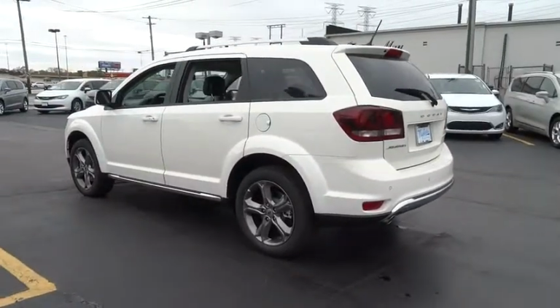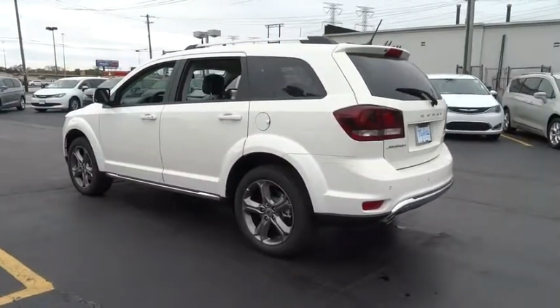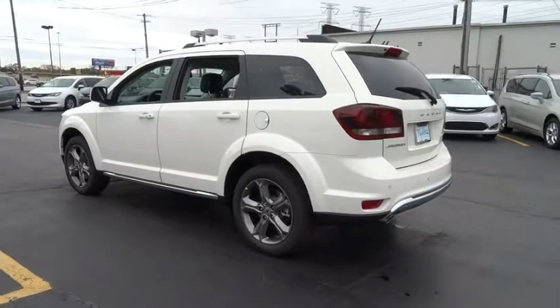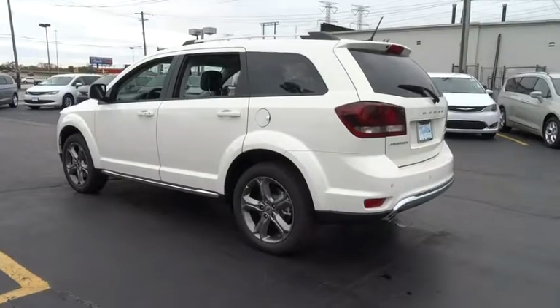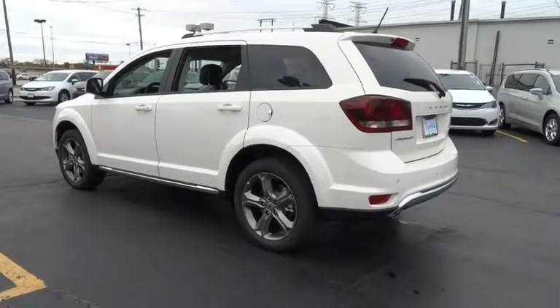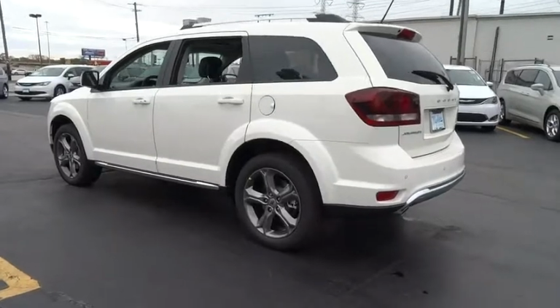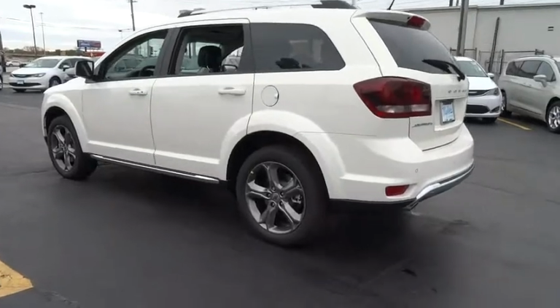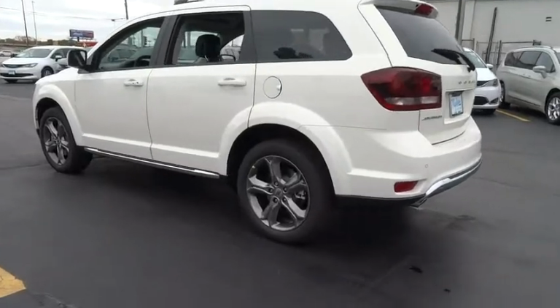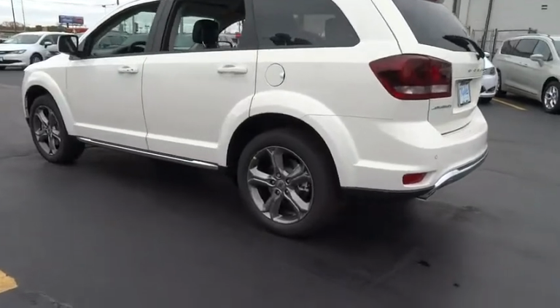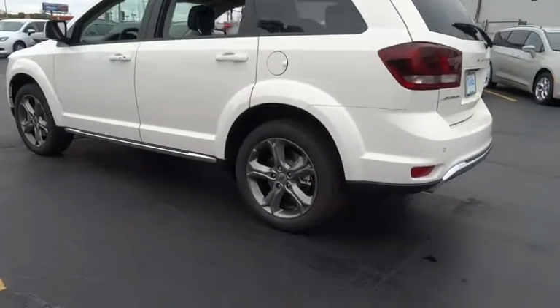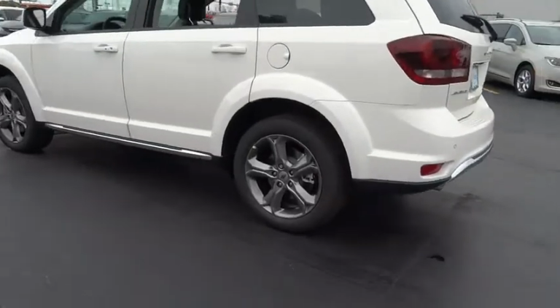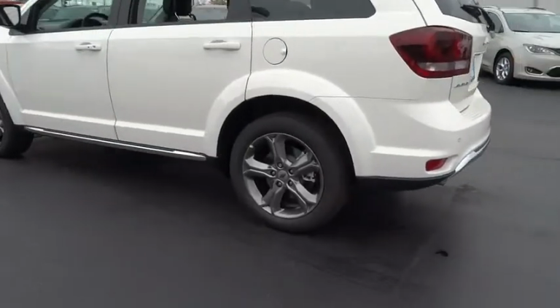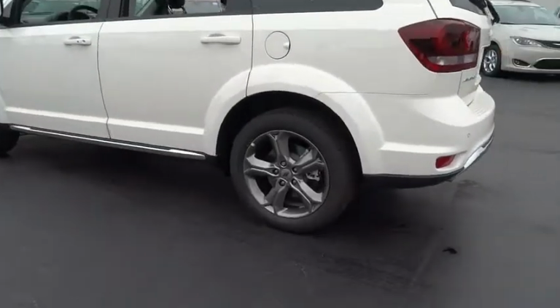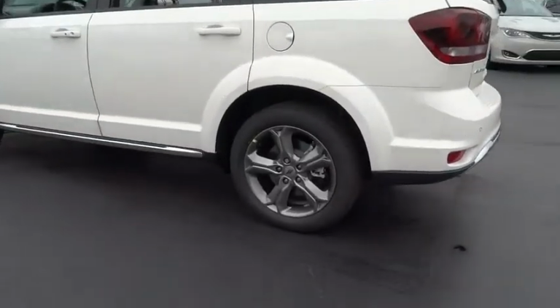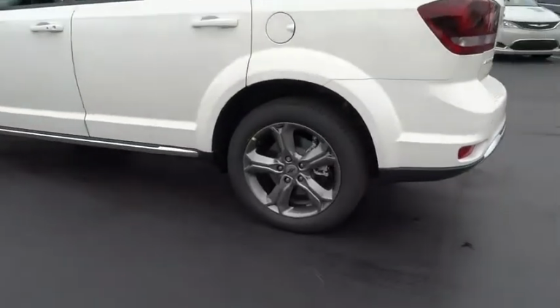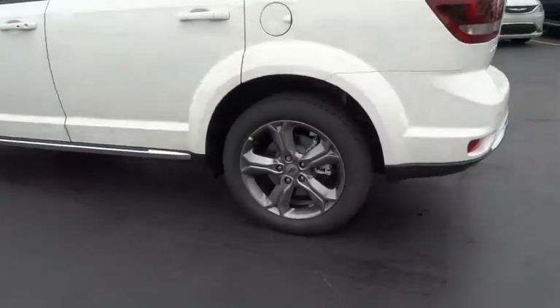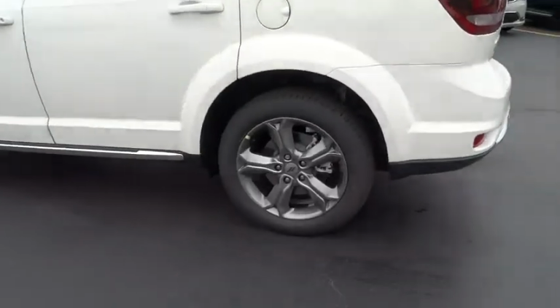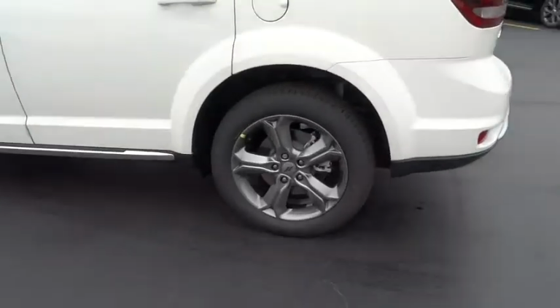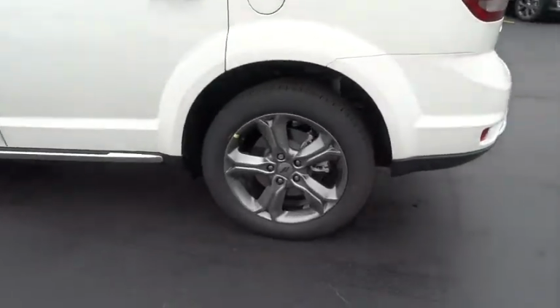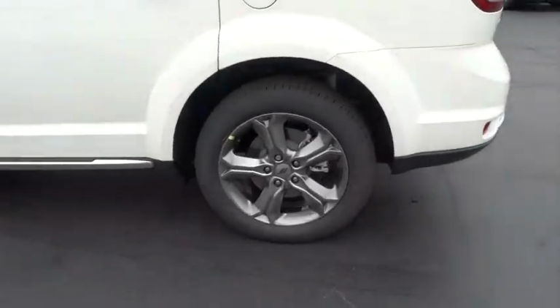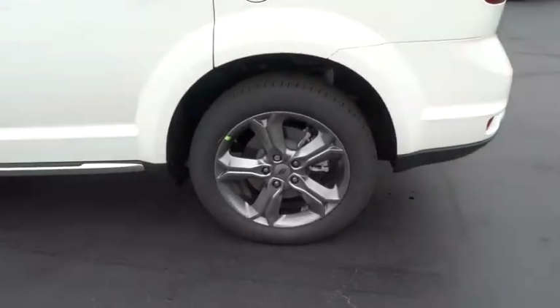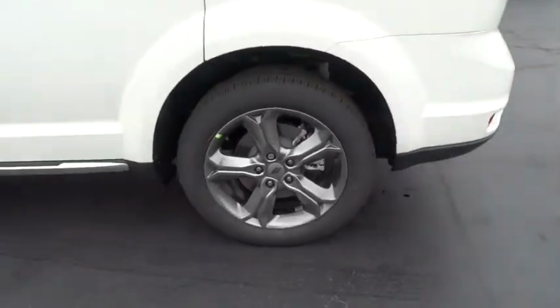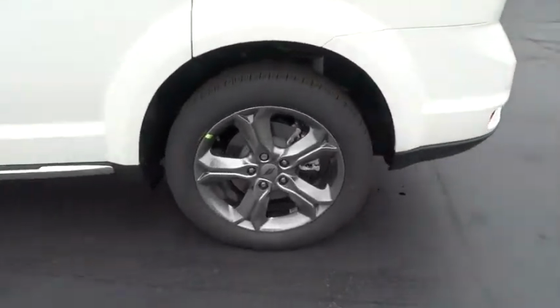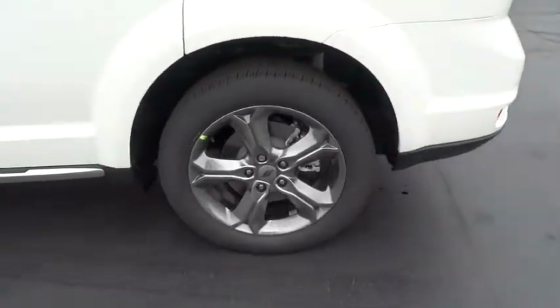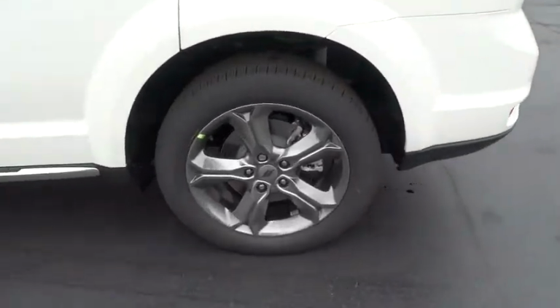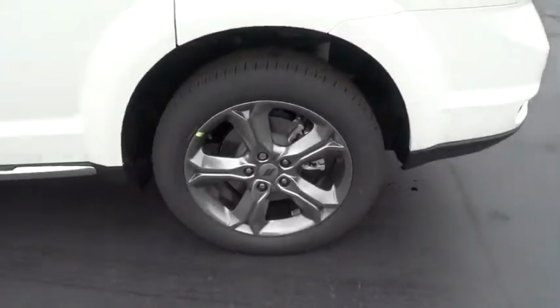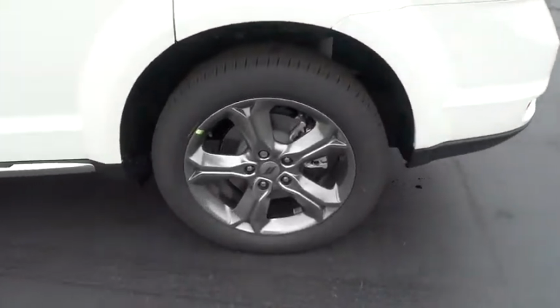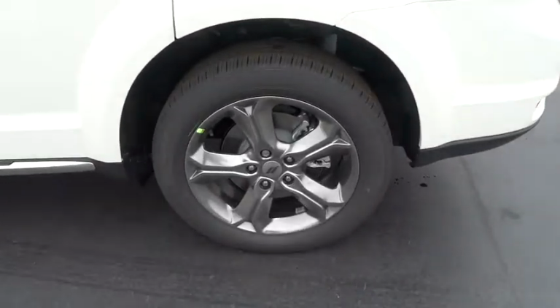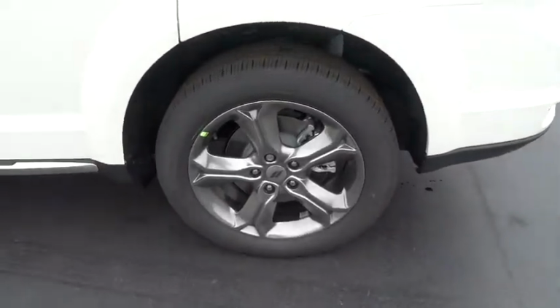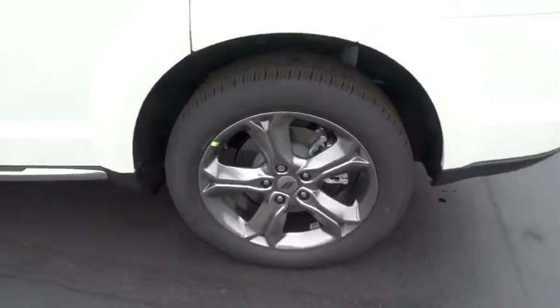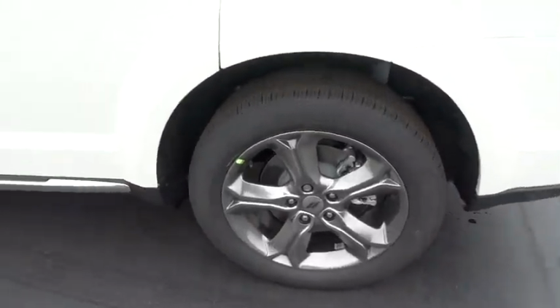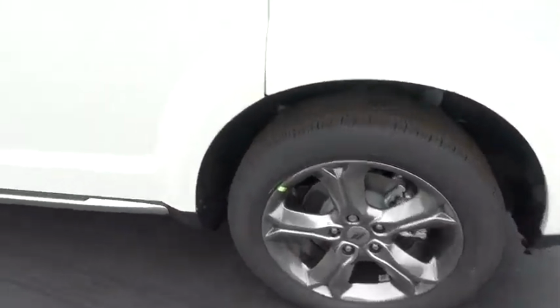Rear window wiper. If you like it online, you'll love it in your driveway. Take it for a spin today.